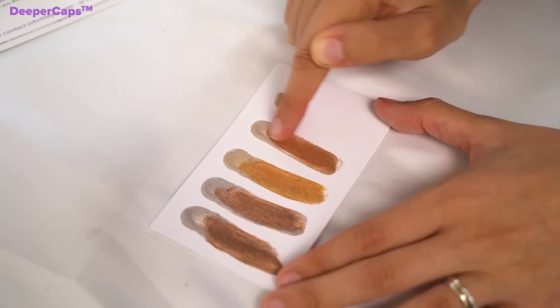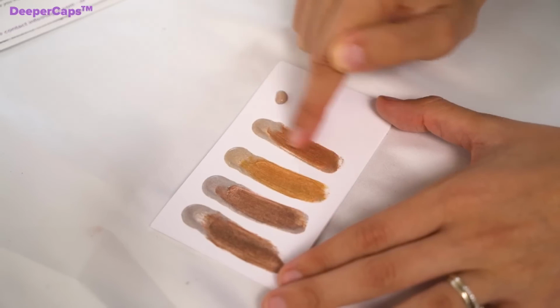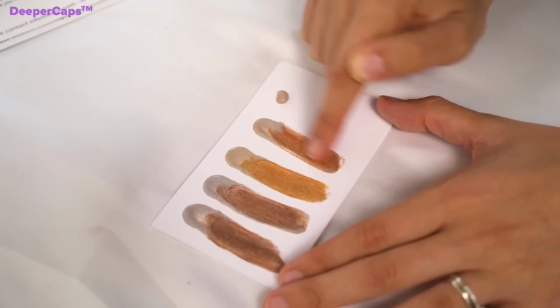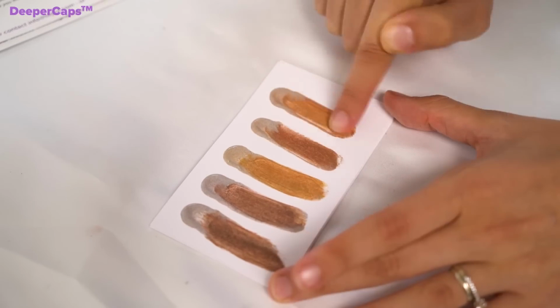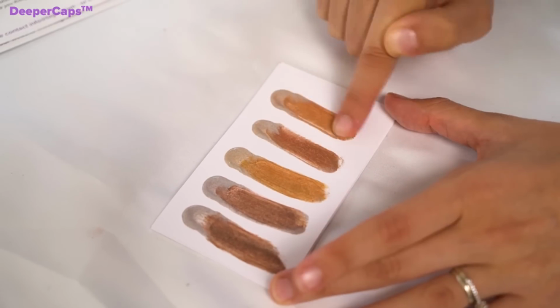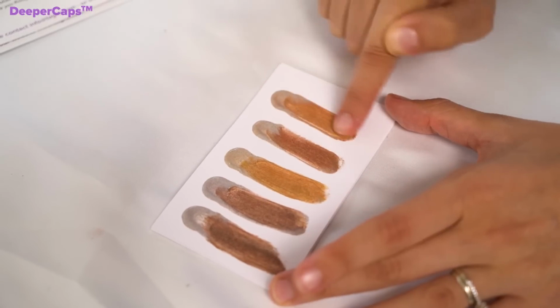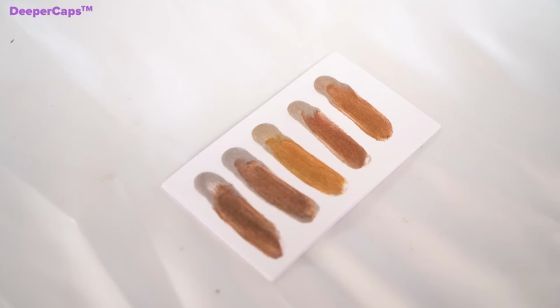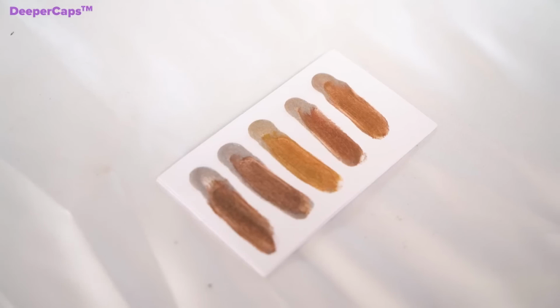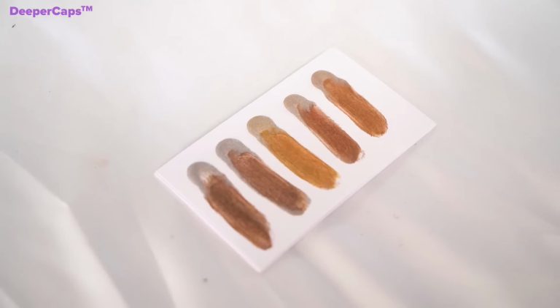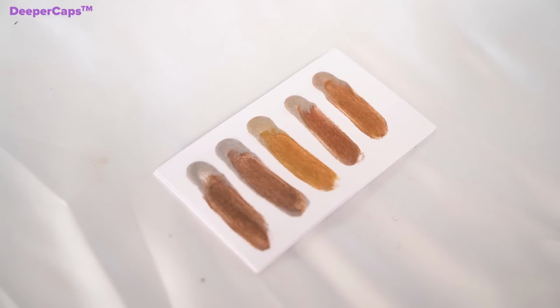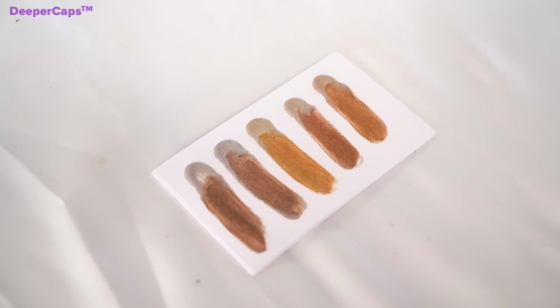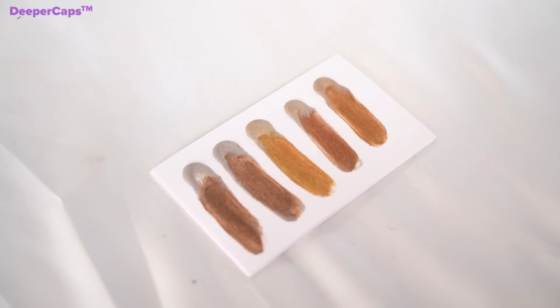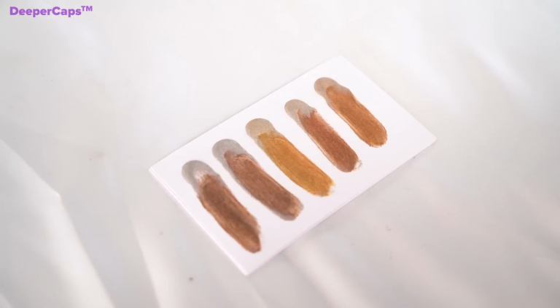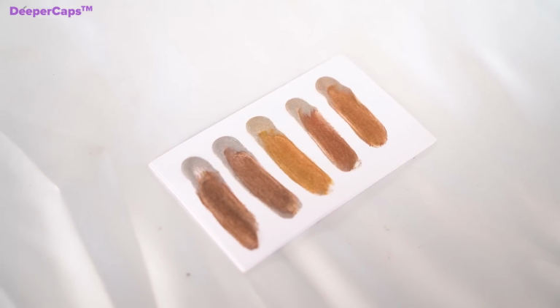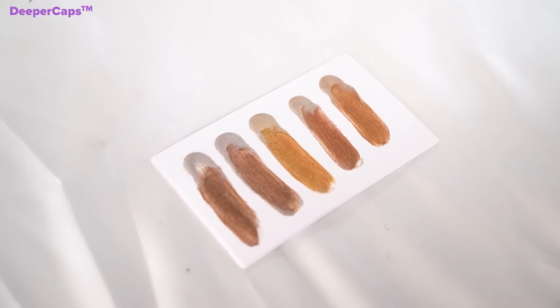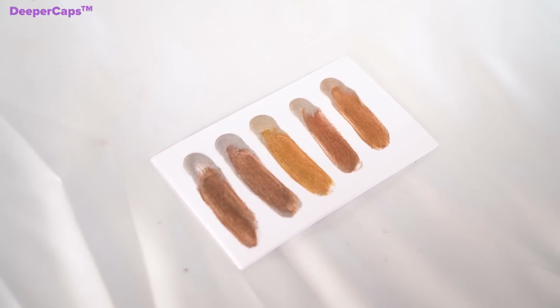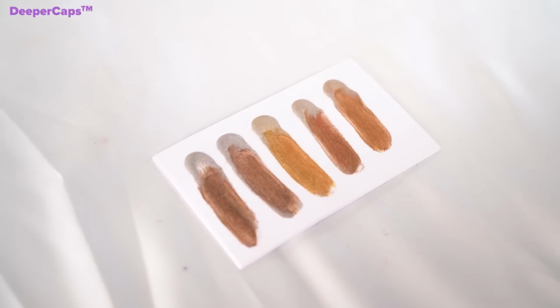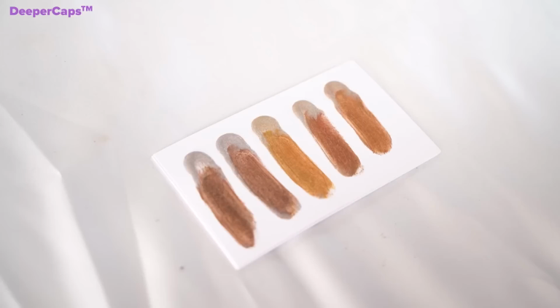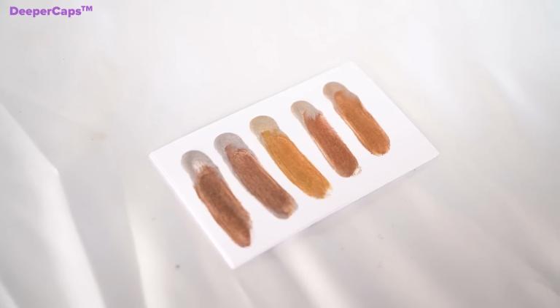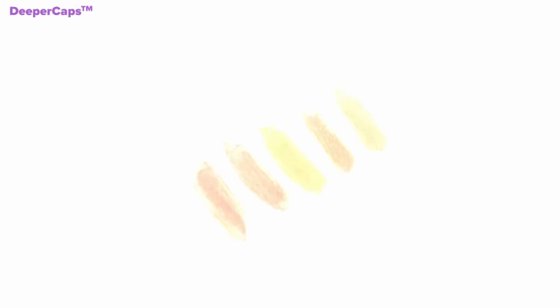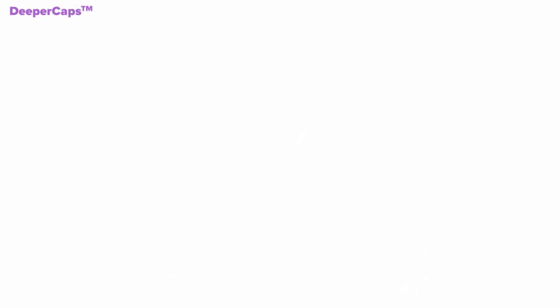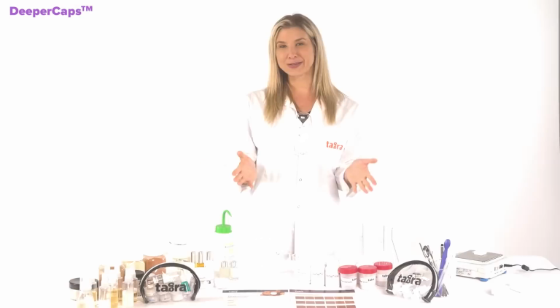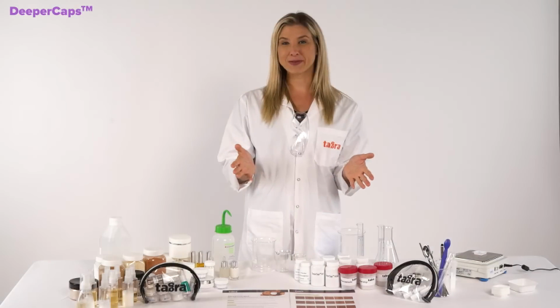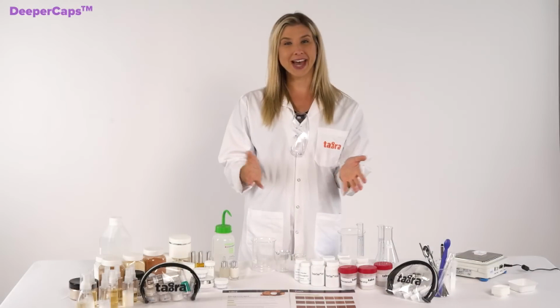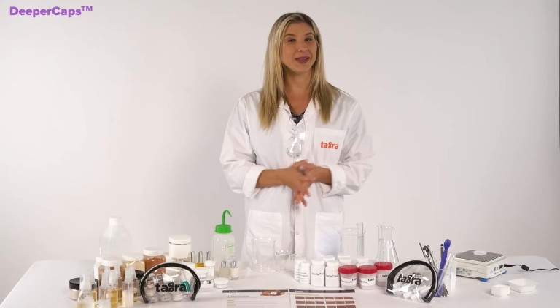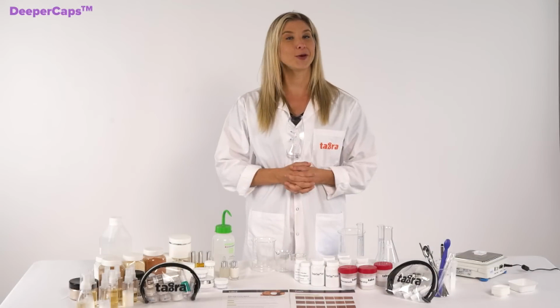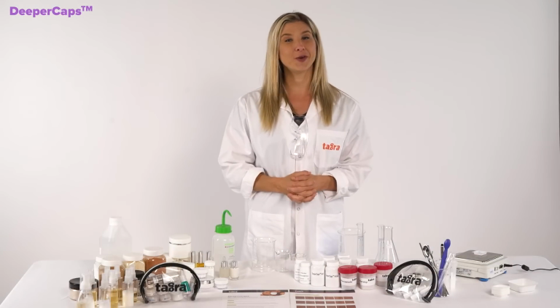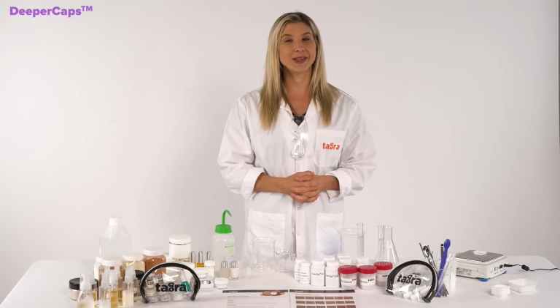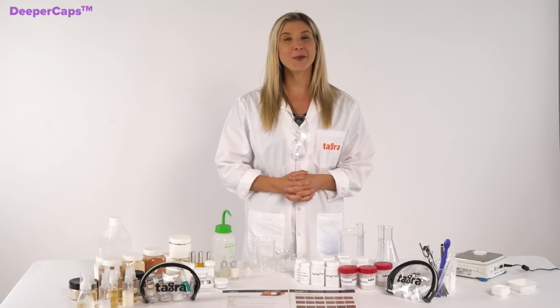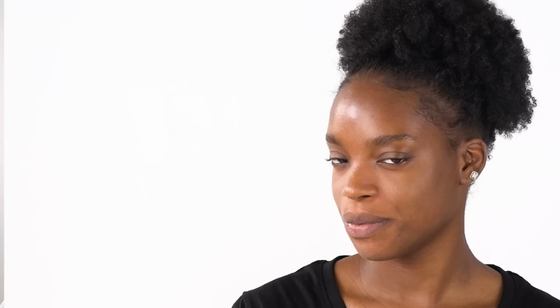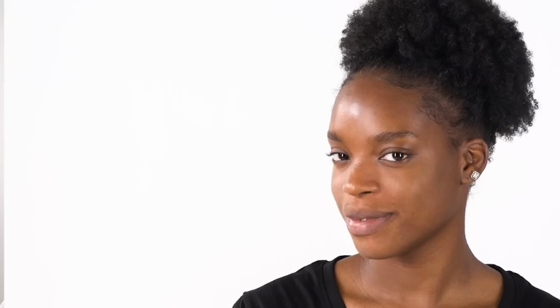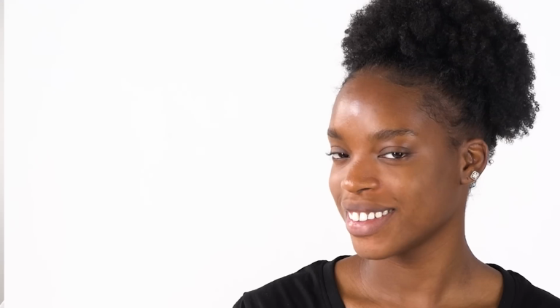Deeper Caps is your answer to formulating for darker skin tones. It's about time that your formula went deeper.